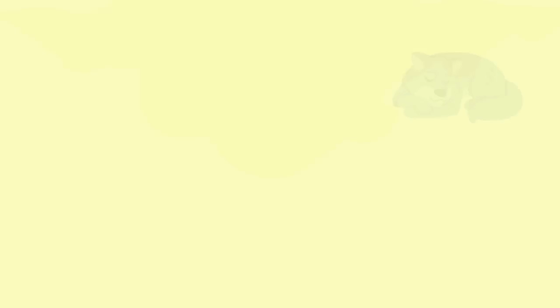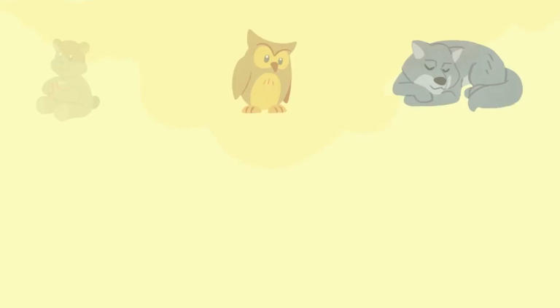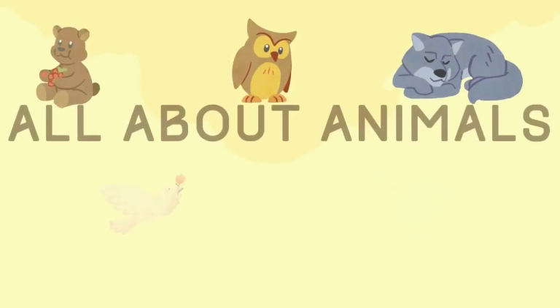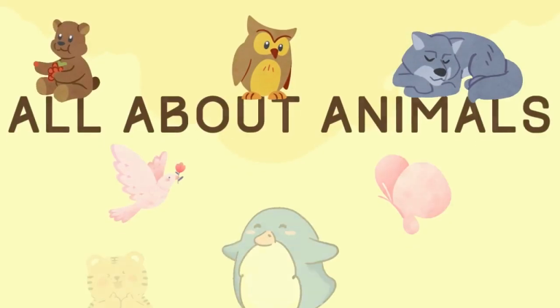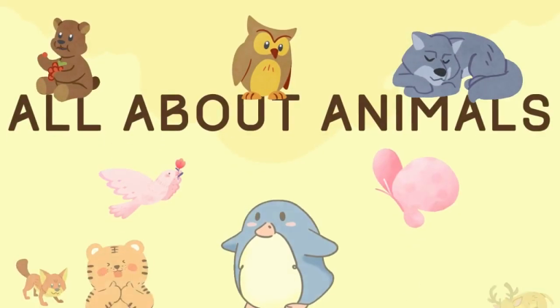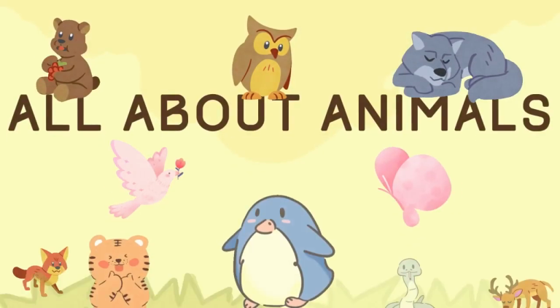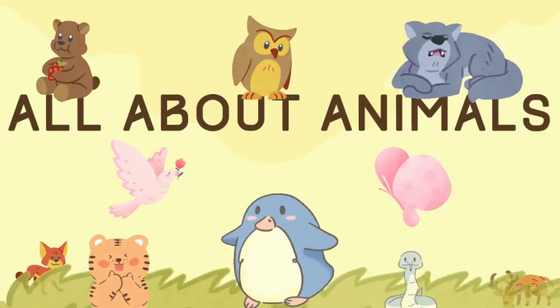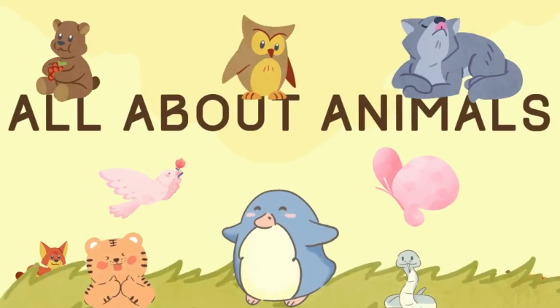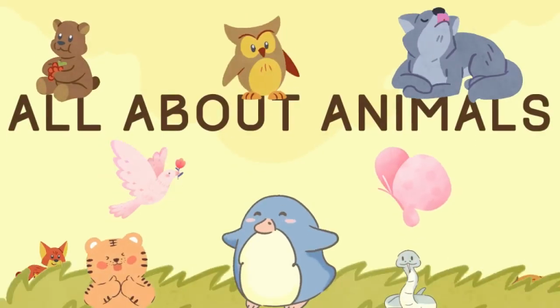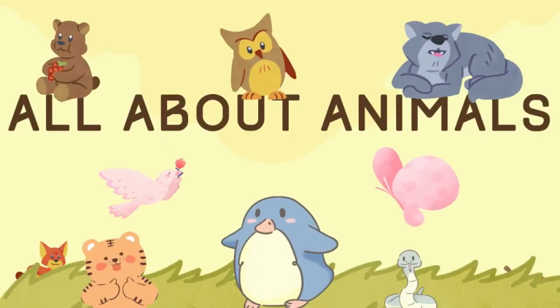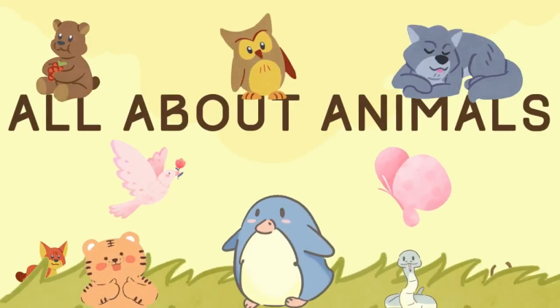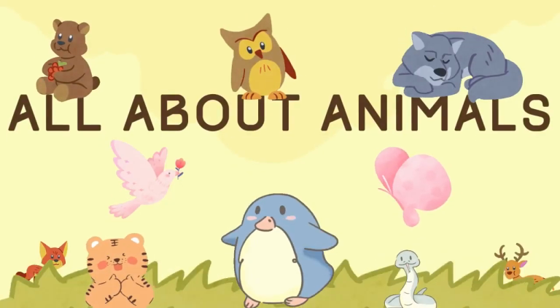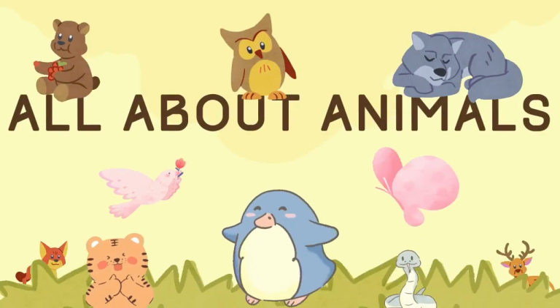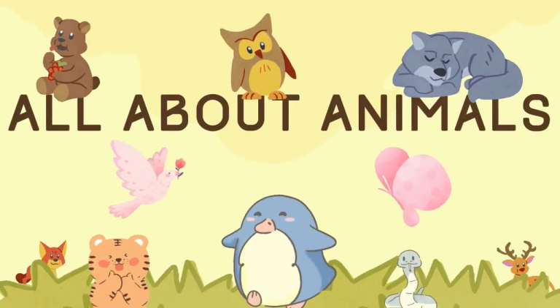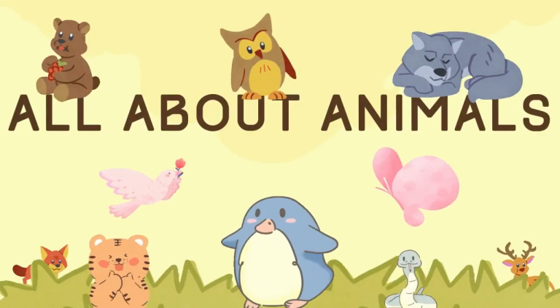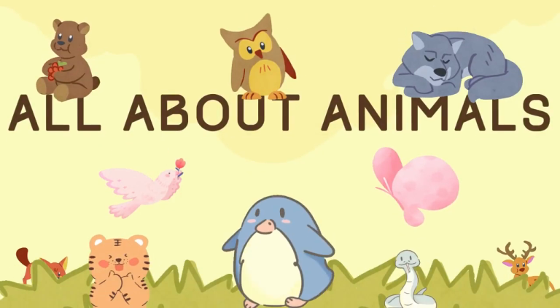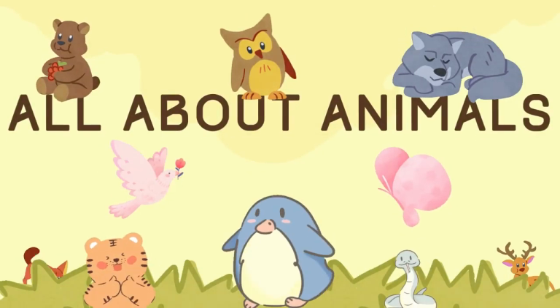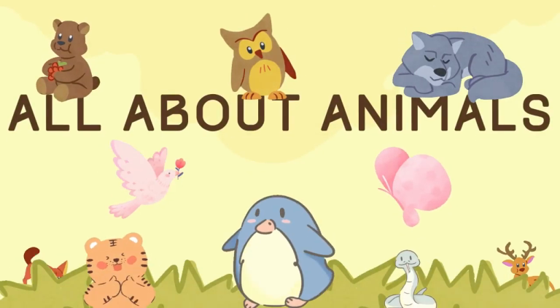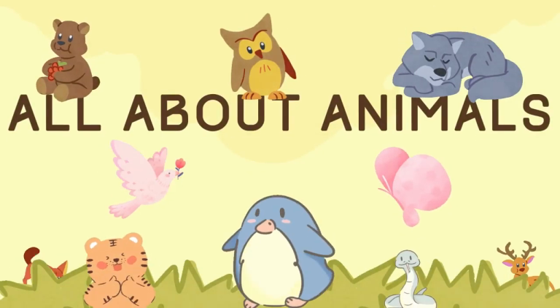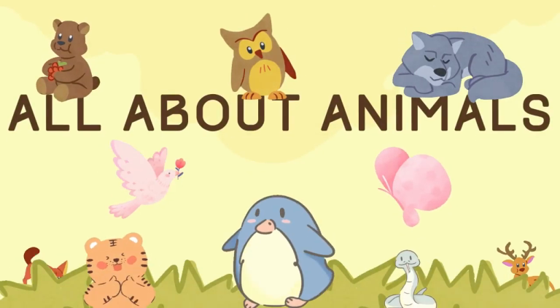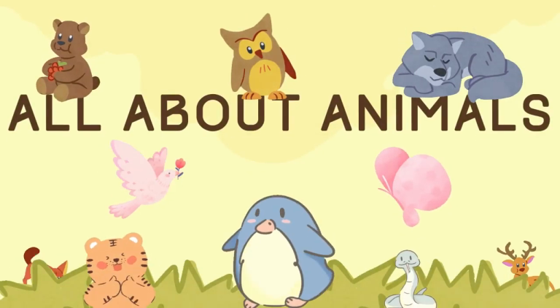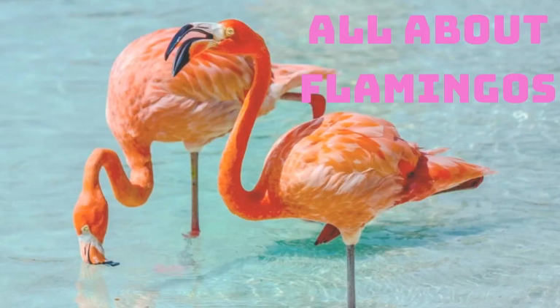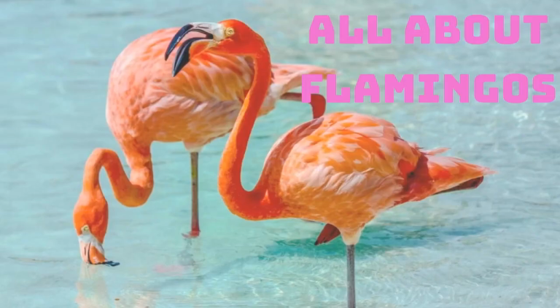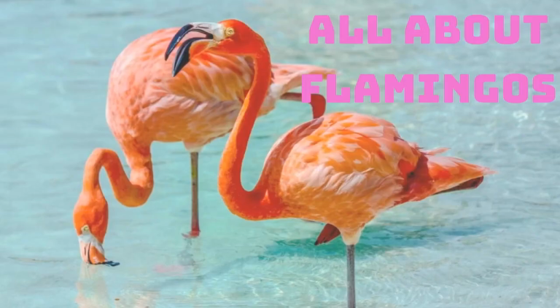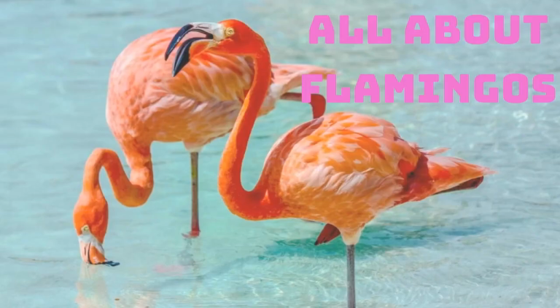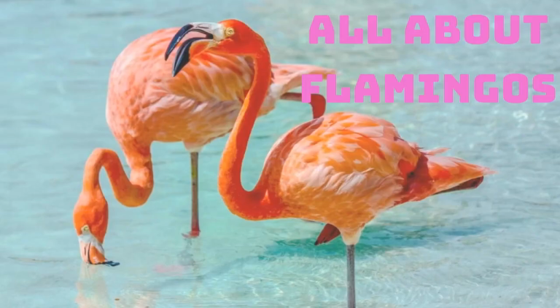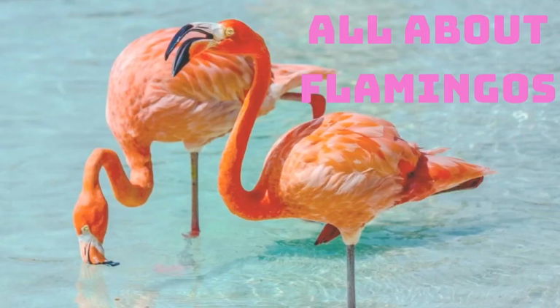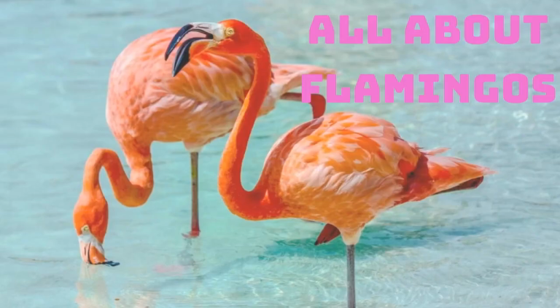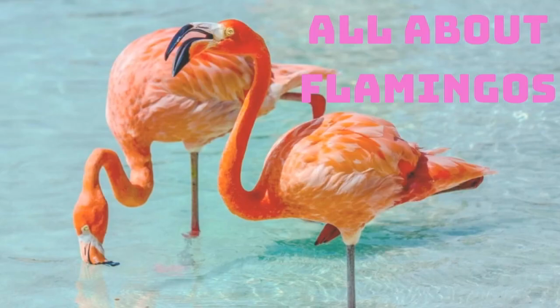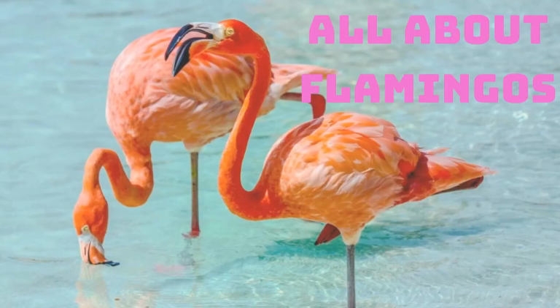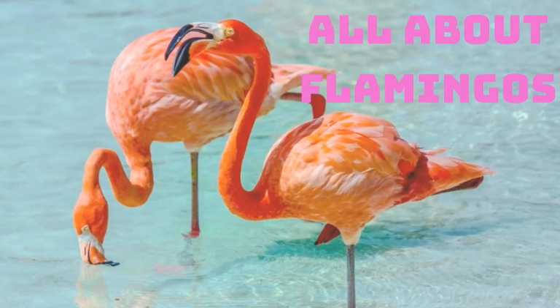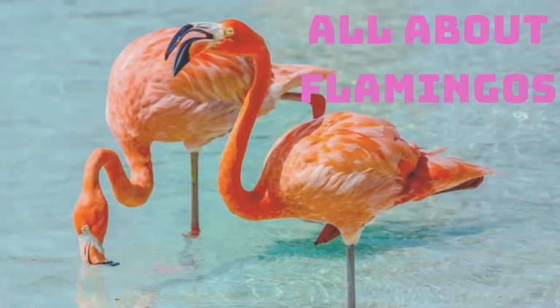Hello and welcome to another episode of All About Animals. Today we will be learning all about flamingos.